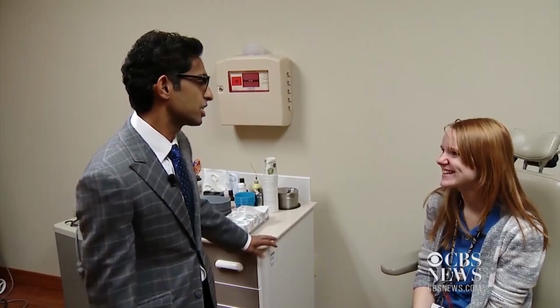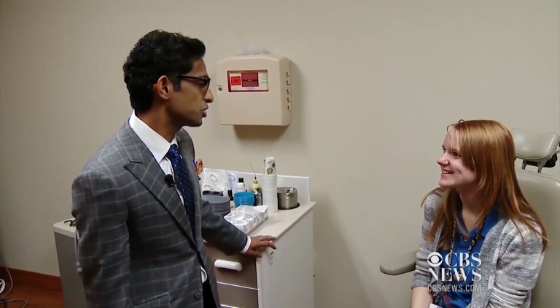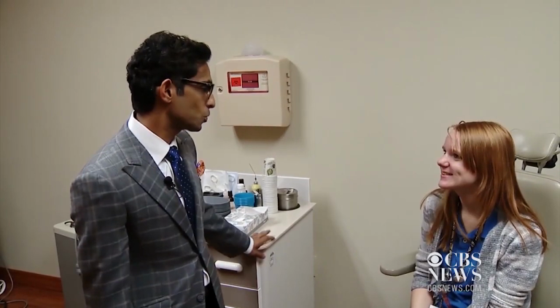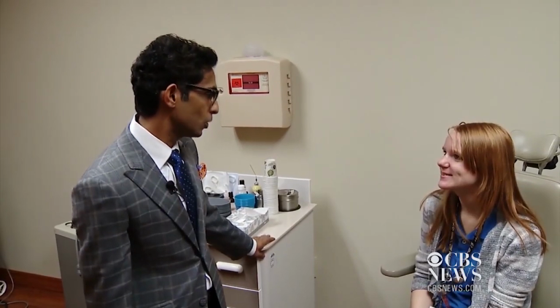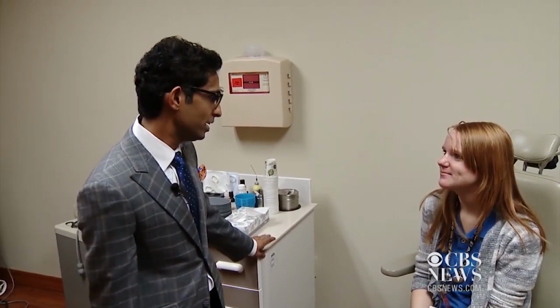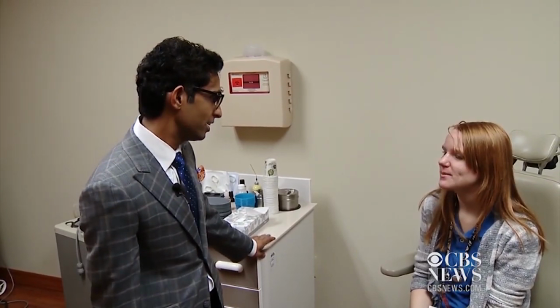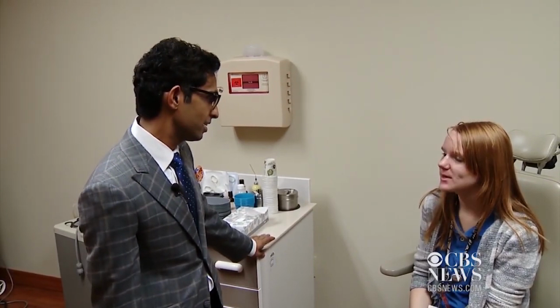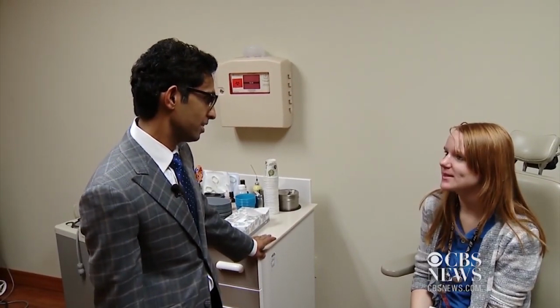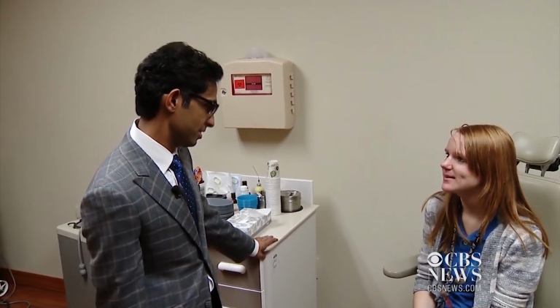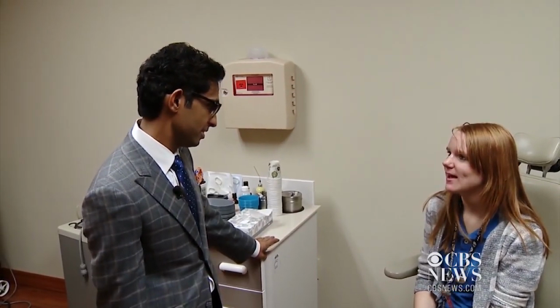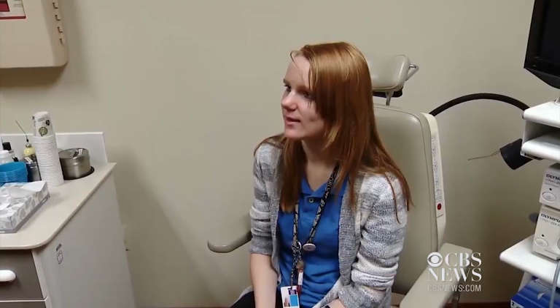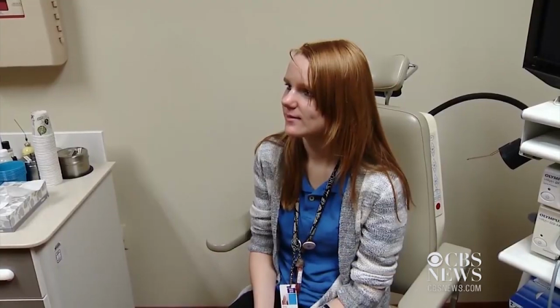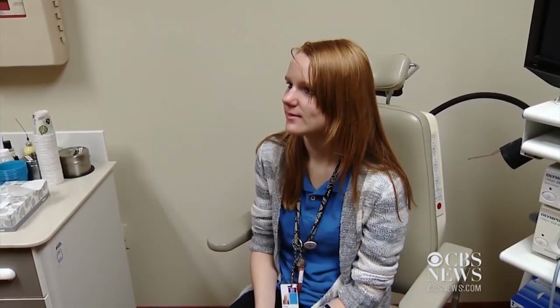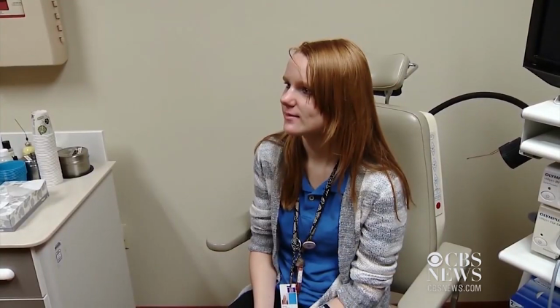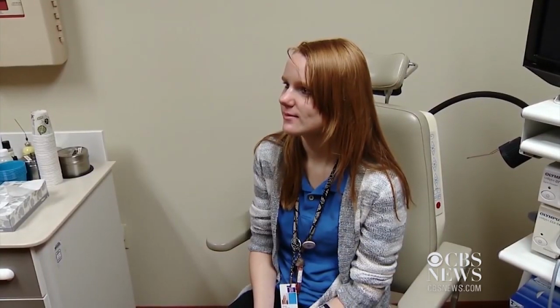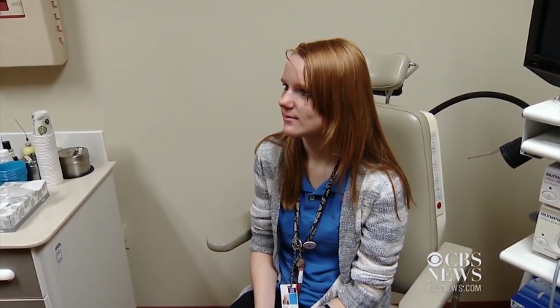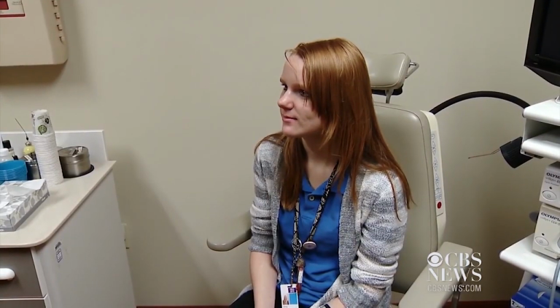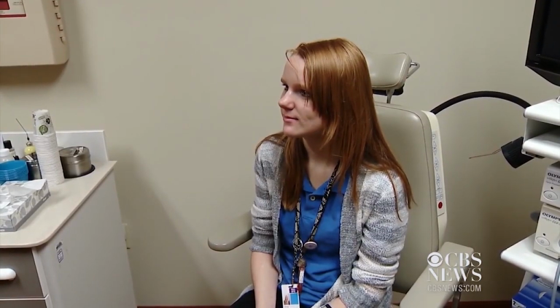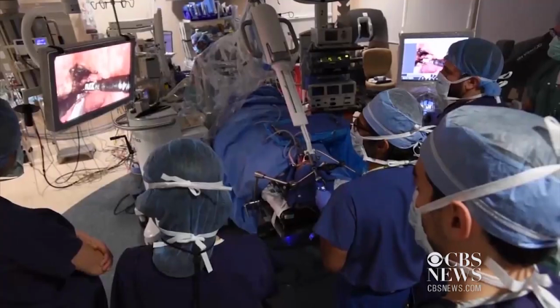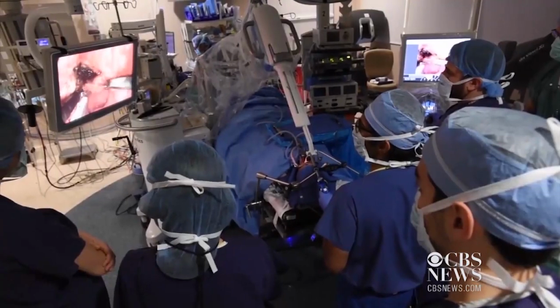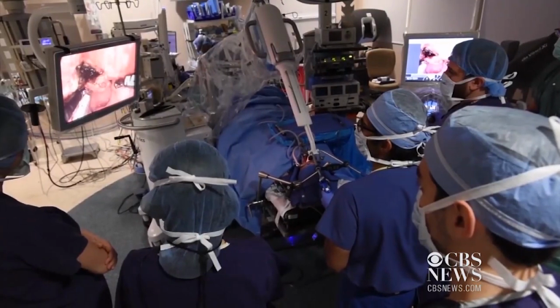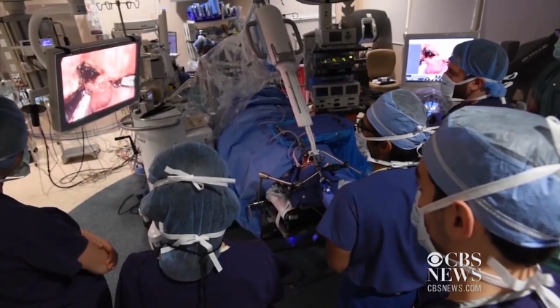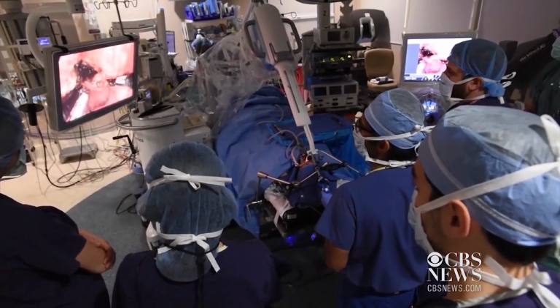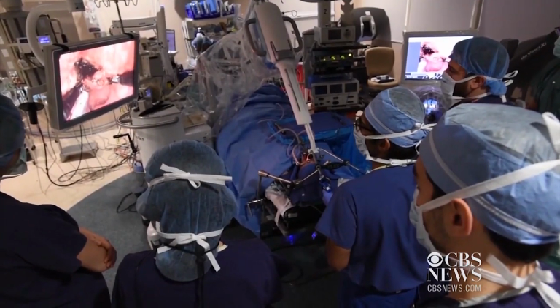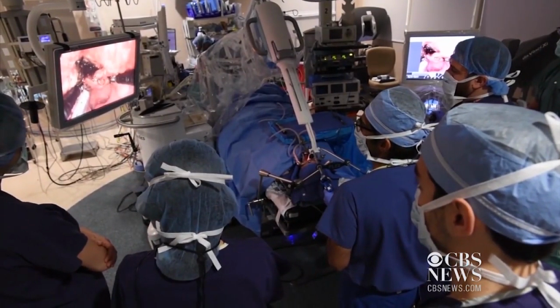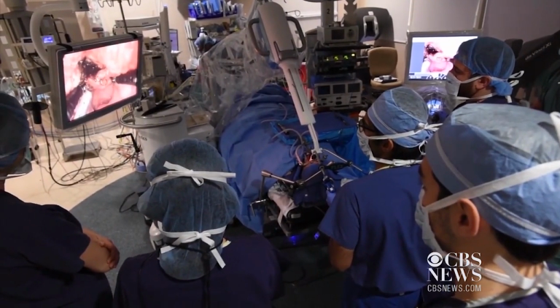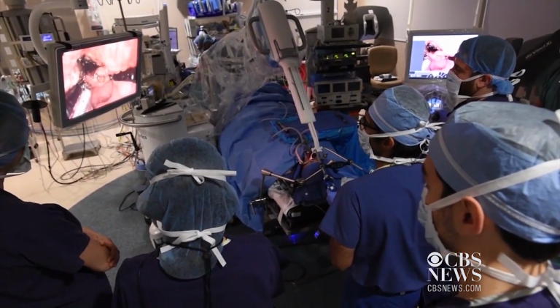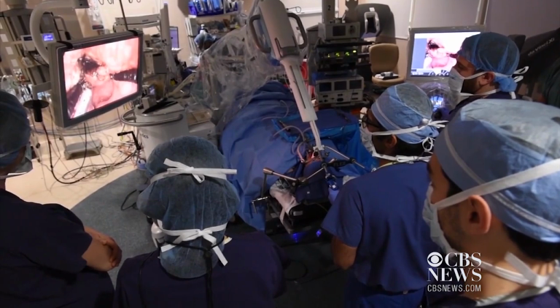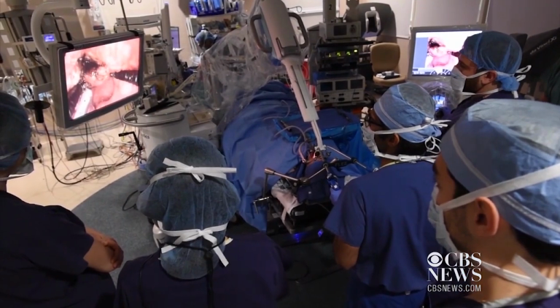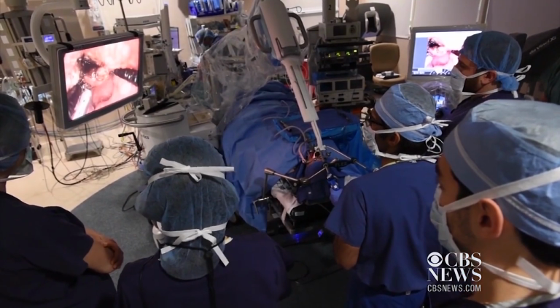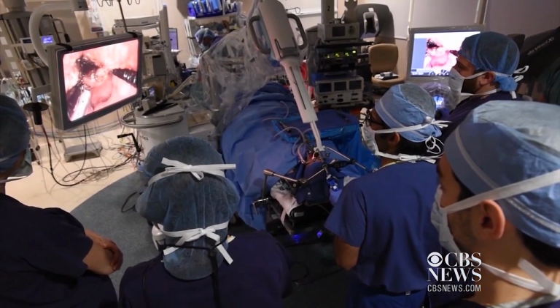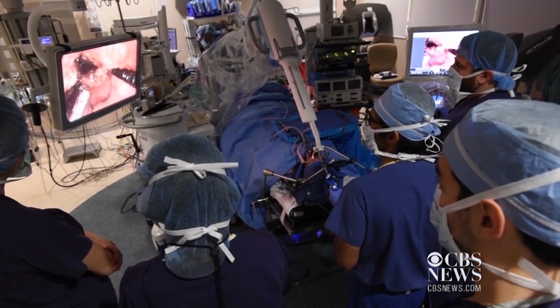So how's your swallowing? Pretty good. Krista is glad surgeons were able to remove her growth with this new, less invasive technique.